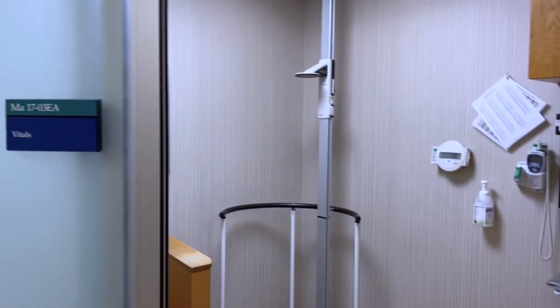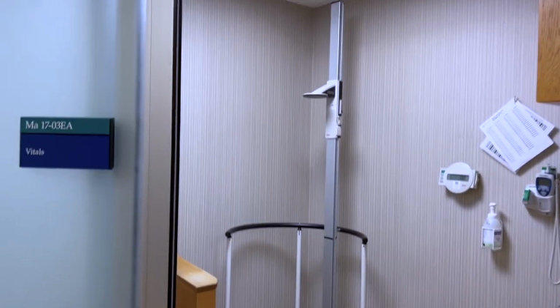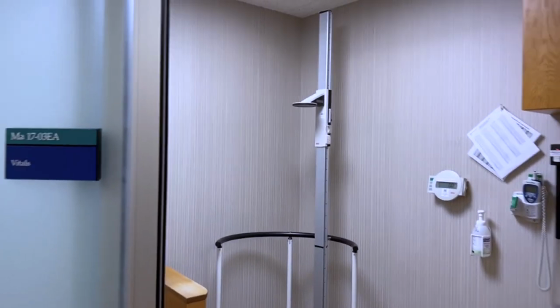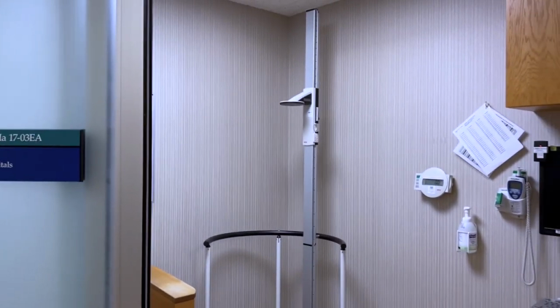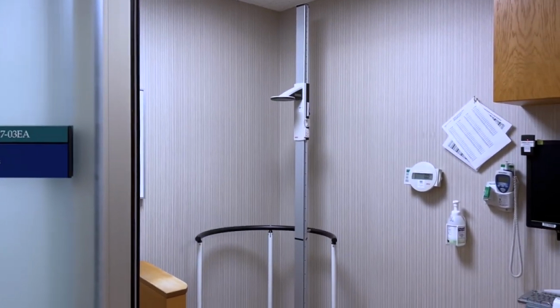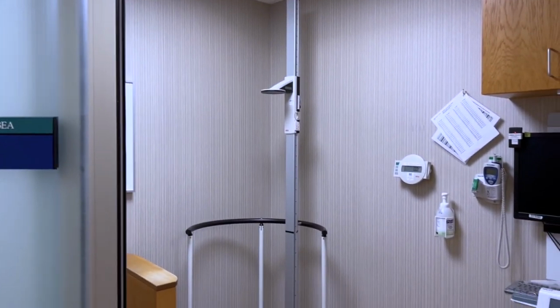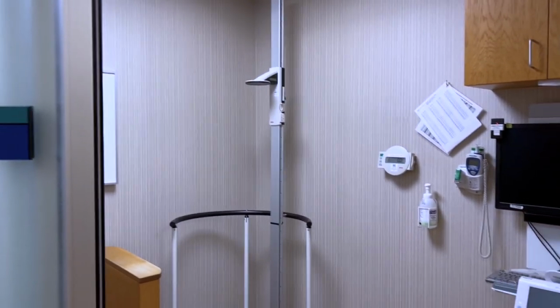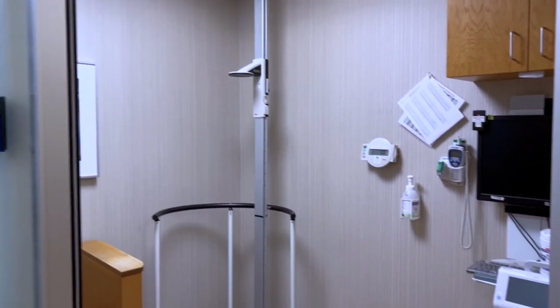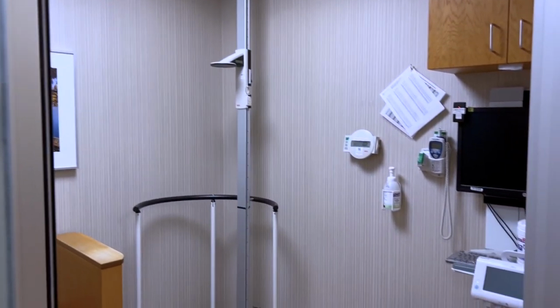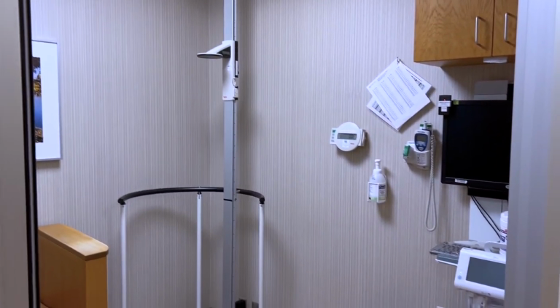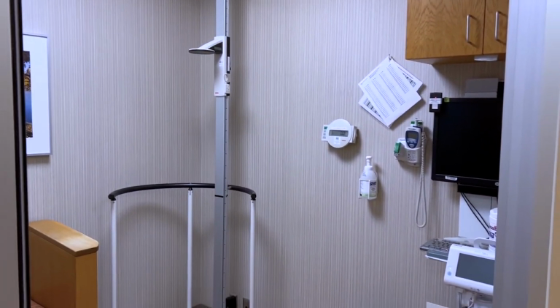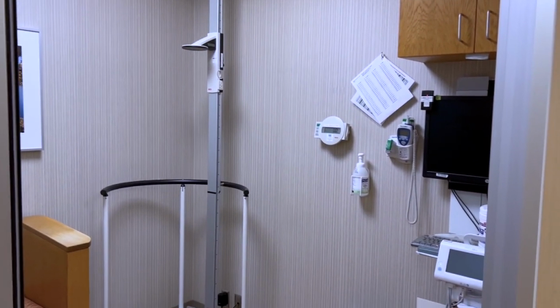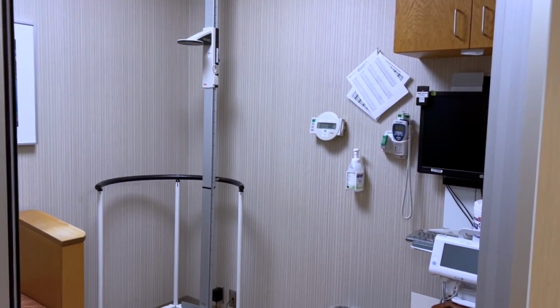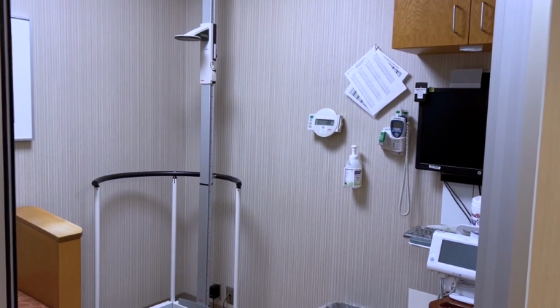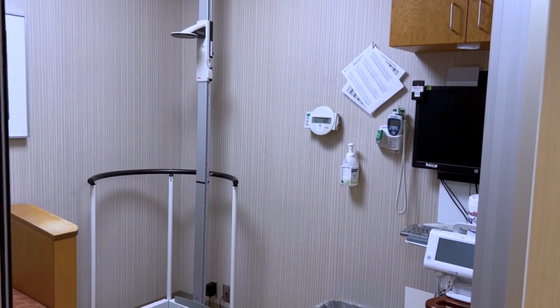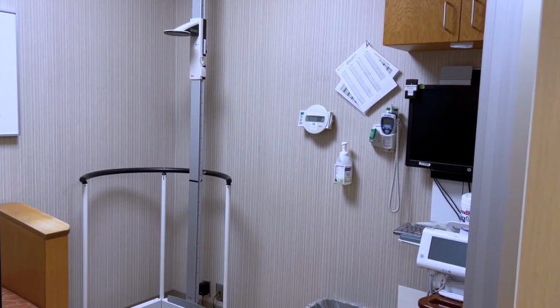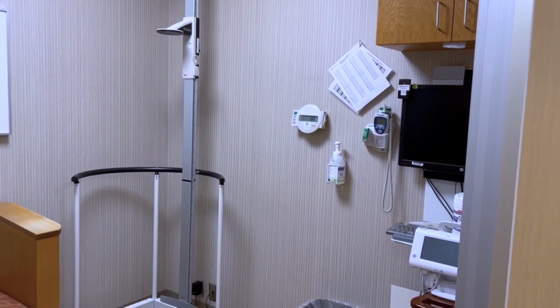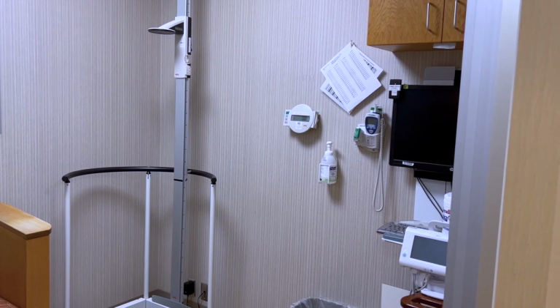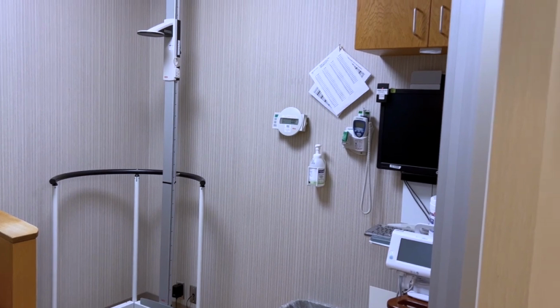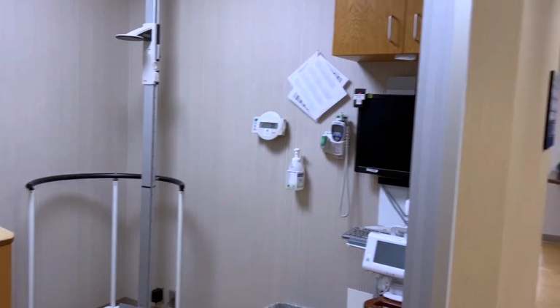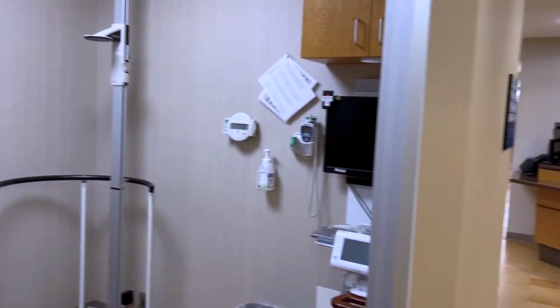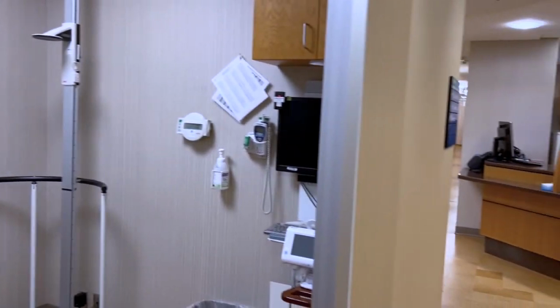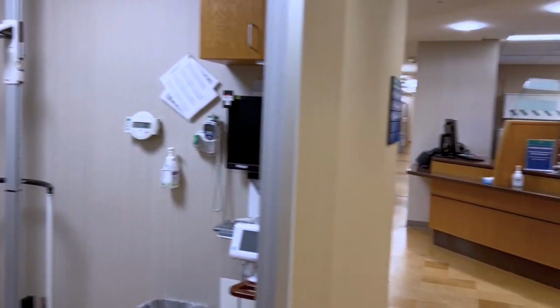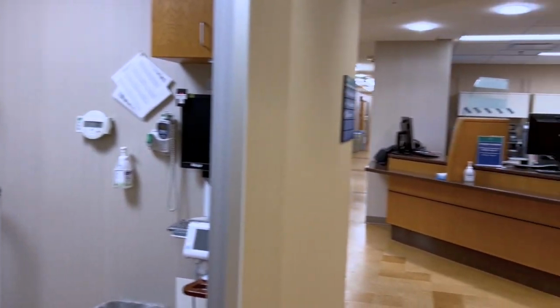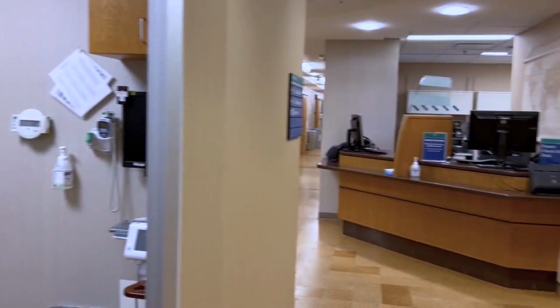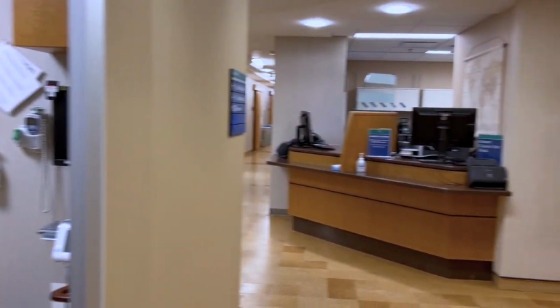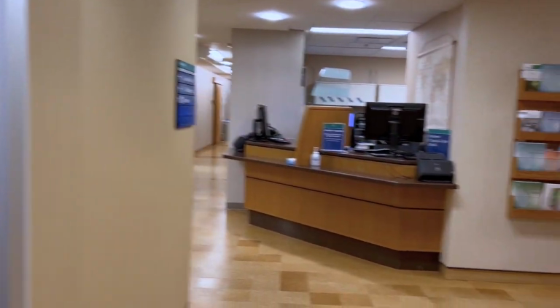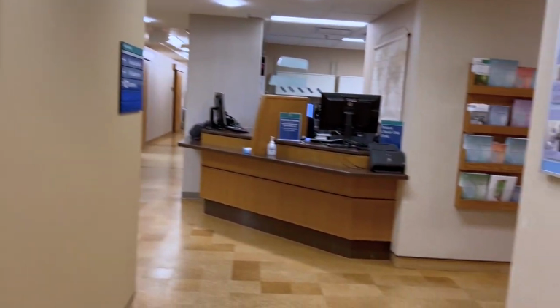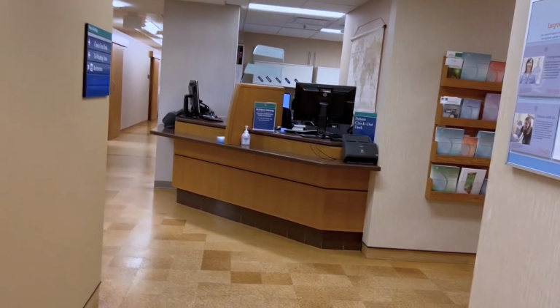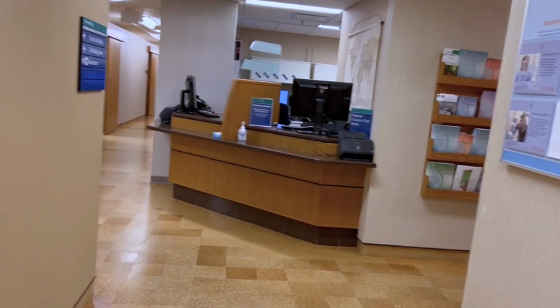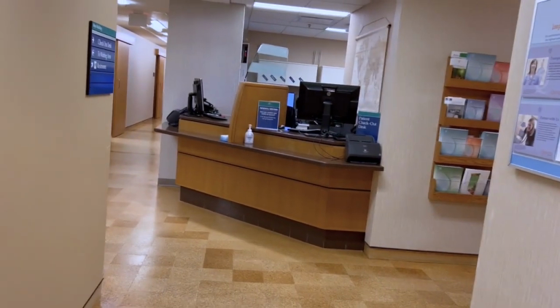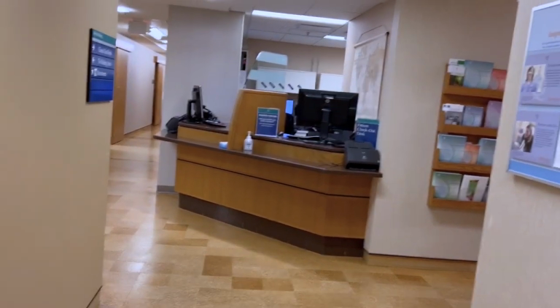And here is where they get weighed and measured. Blood pressures are taken here.